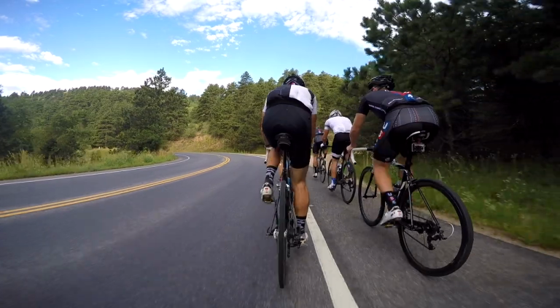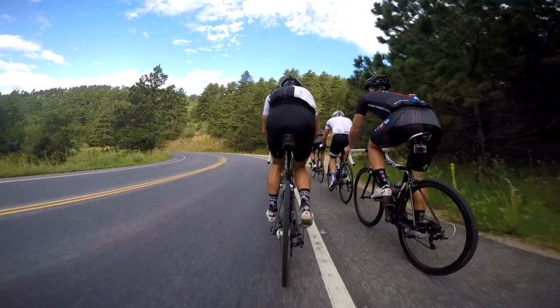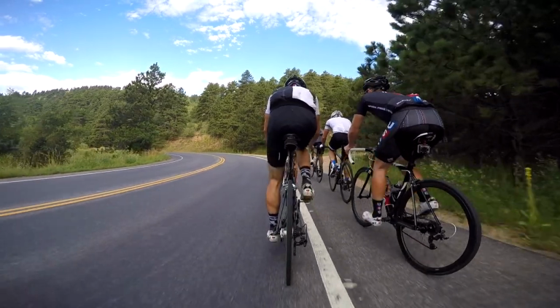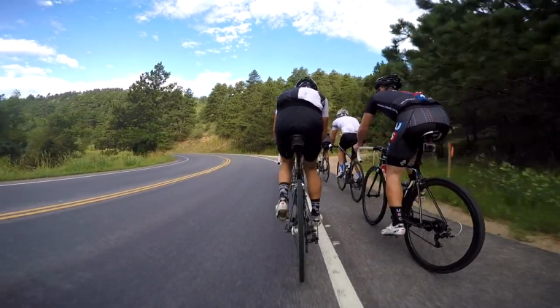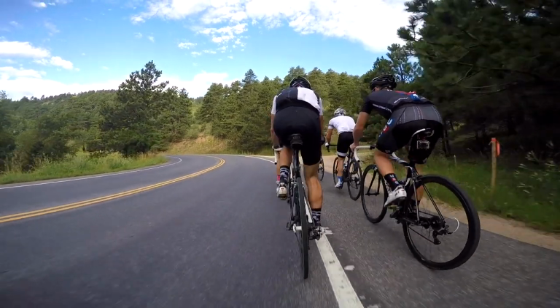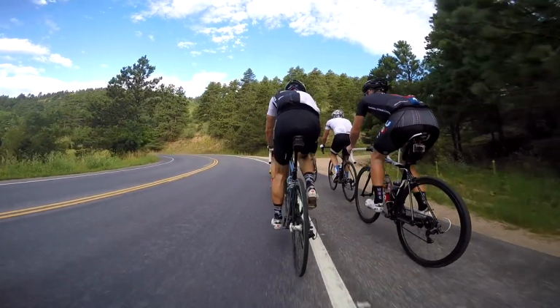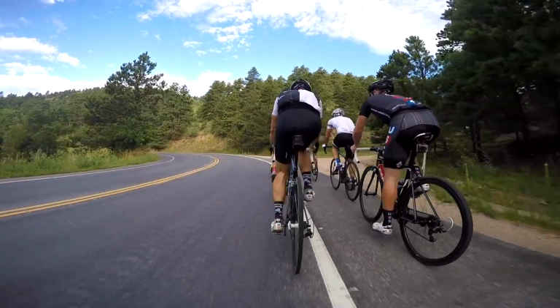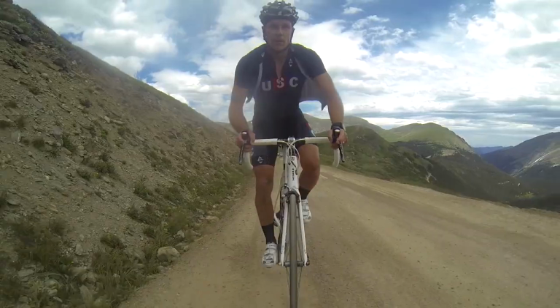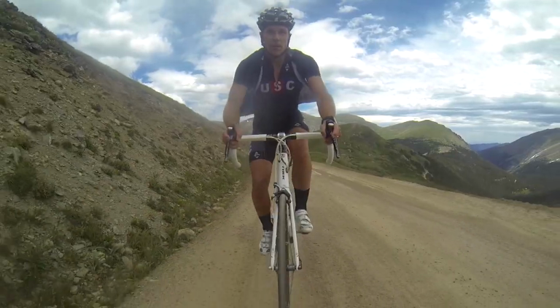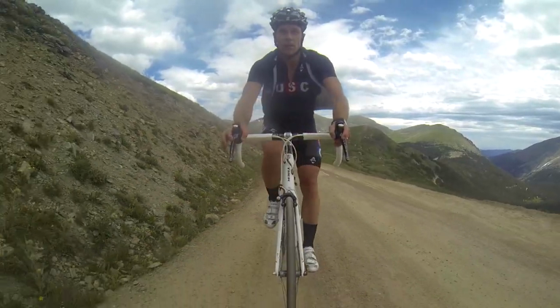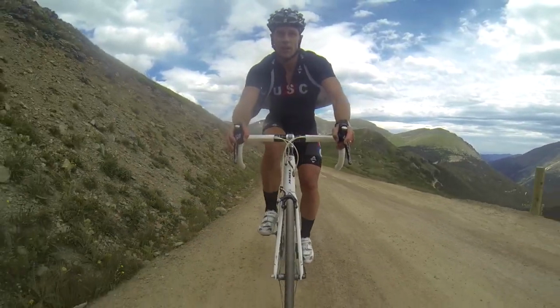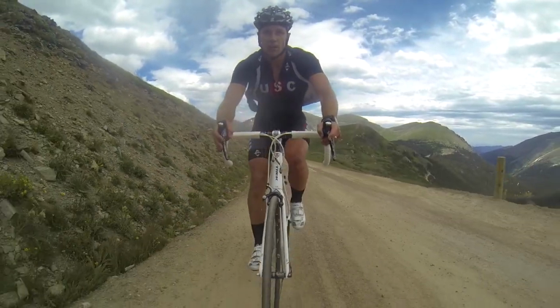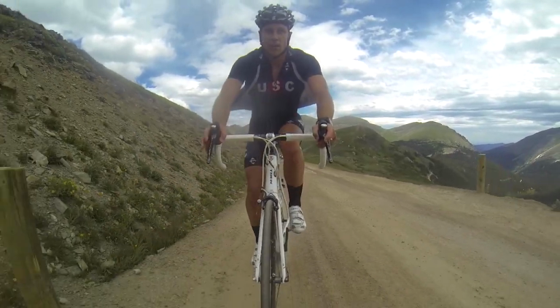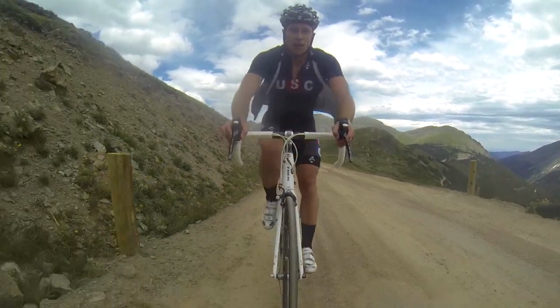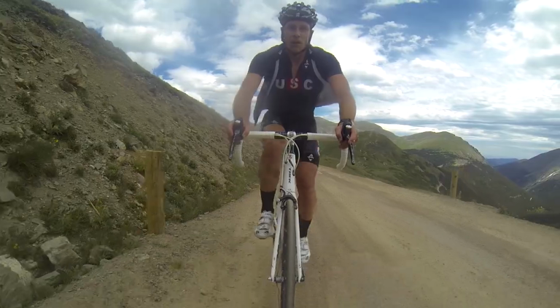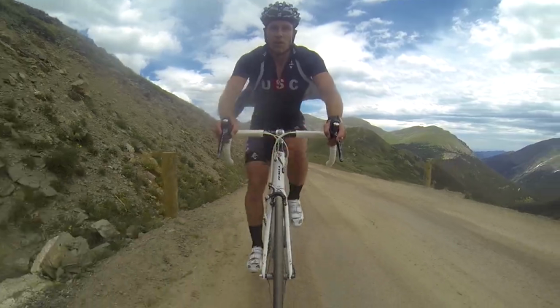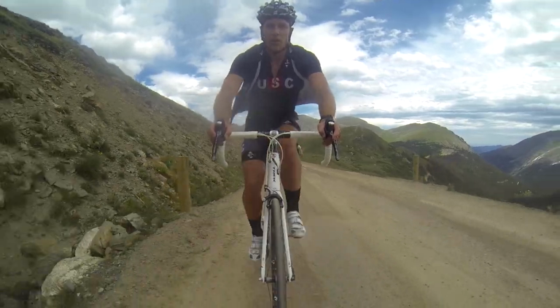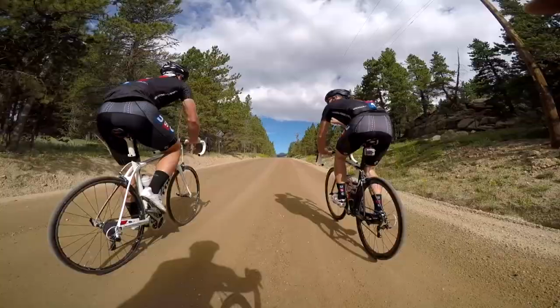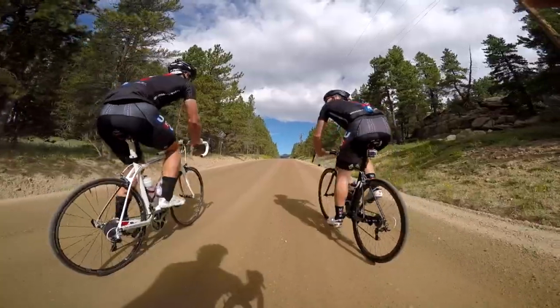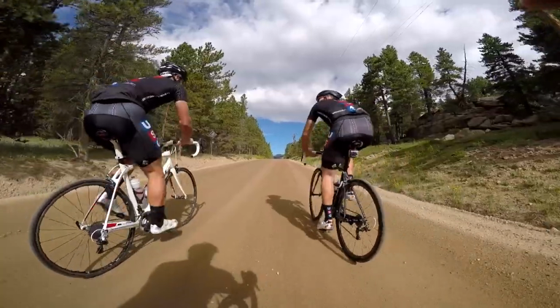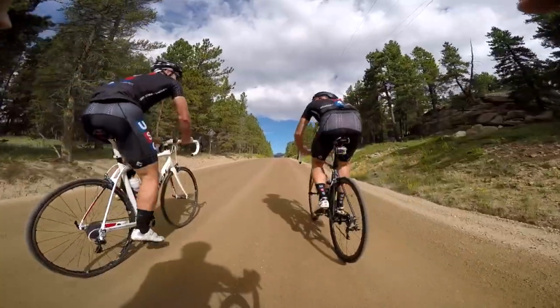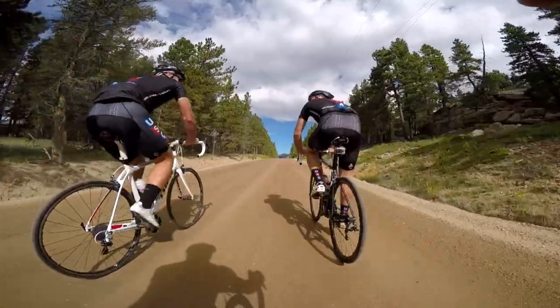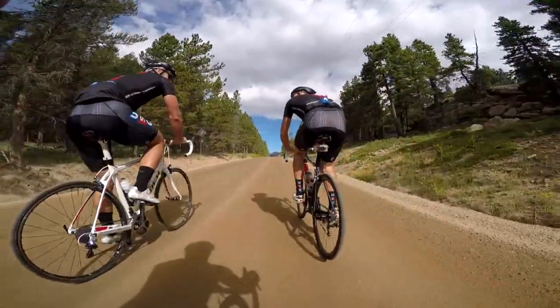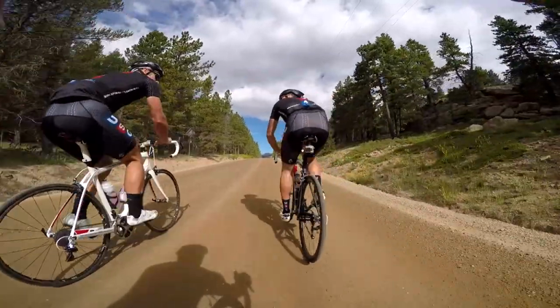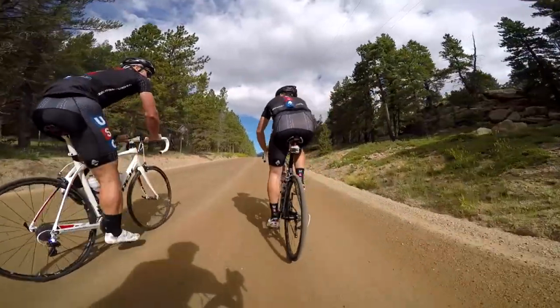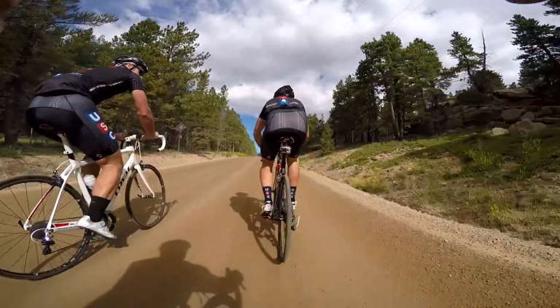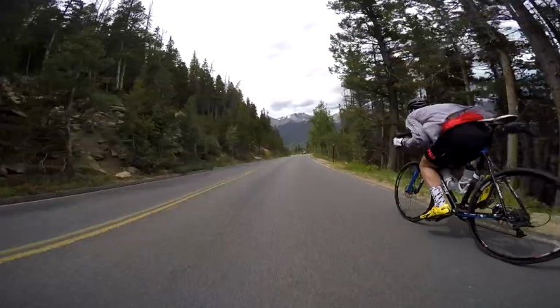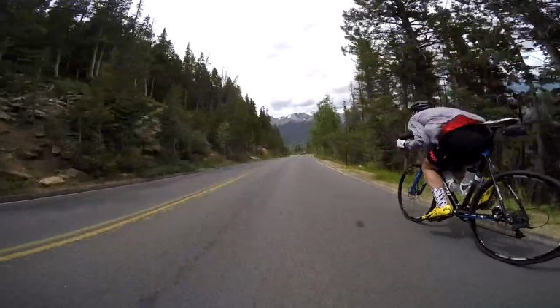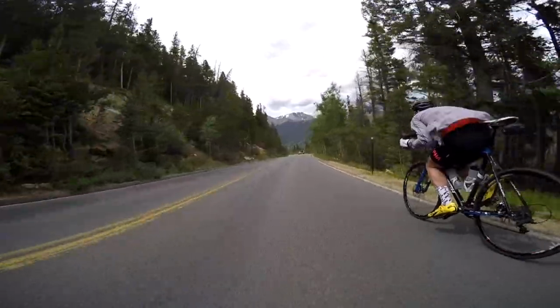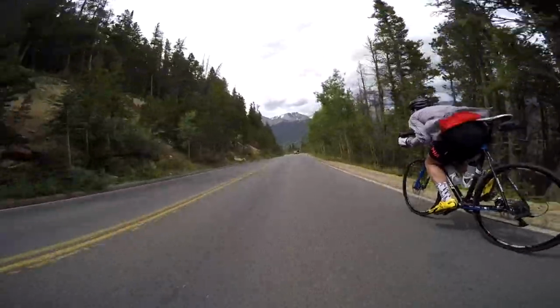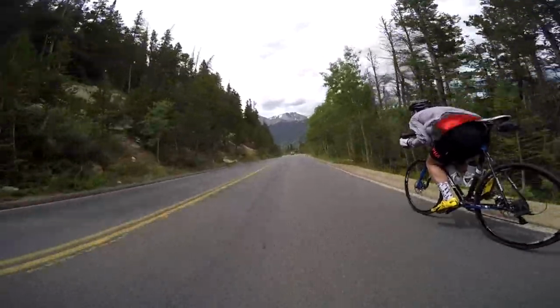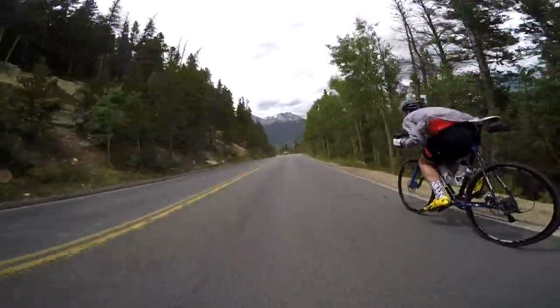150 miles, 15,000 feet of vertical elevation gain, a few long stretches of dirt, and world-class scenery.